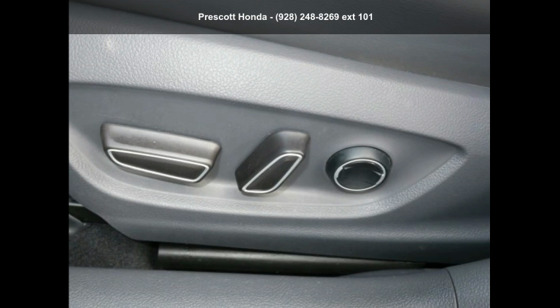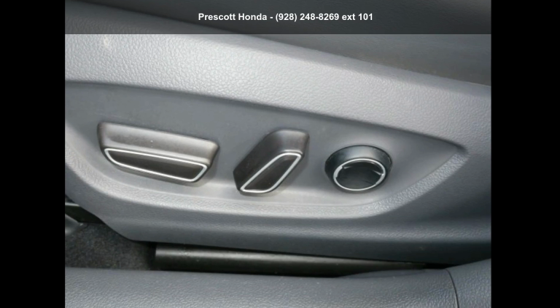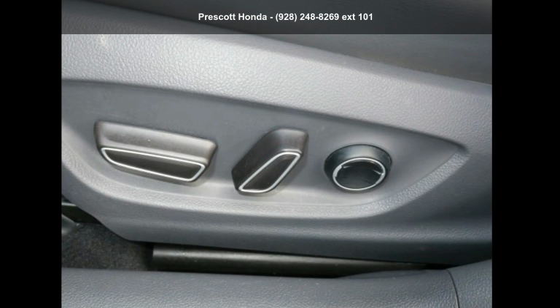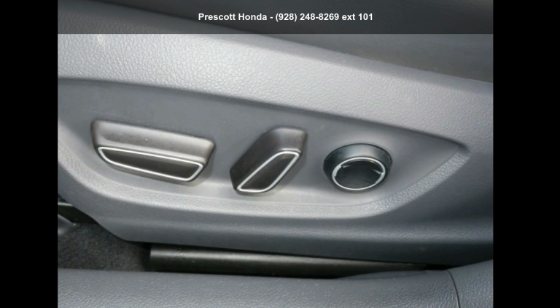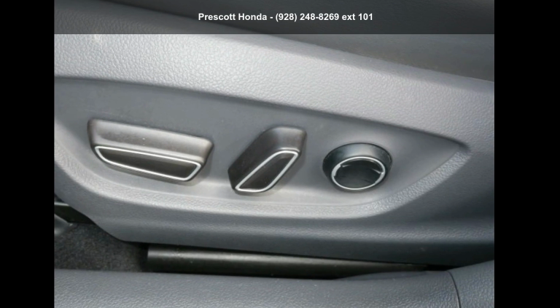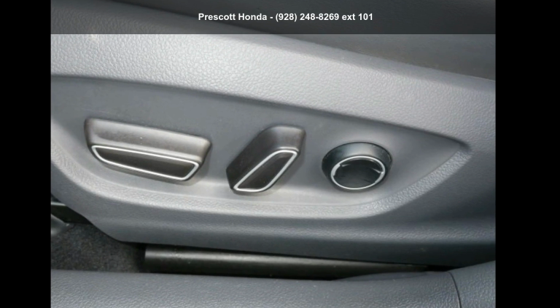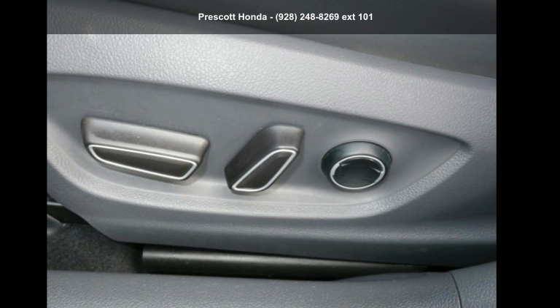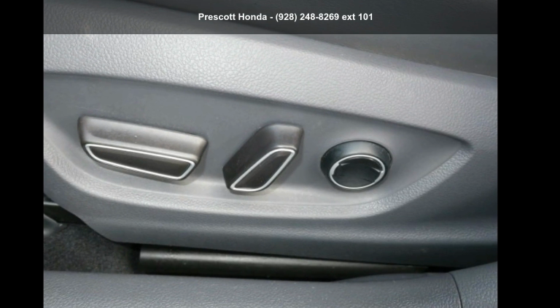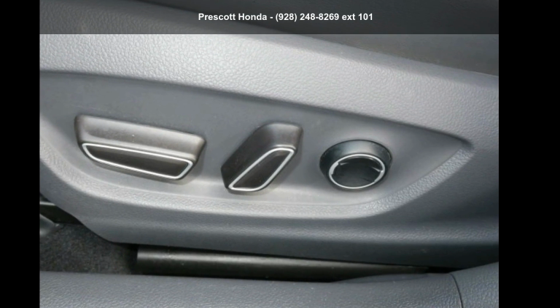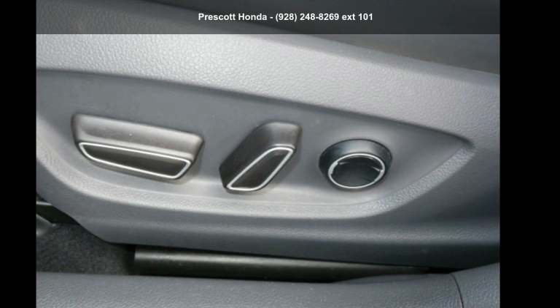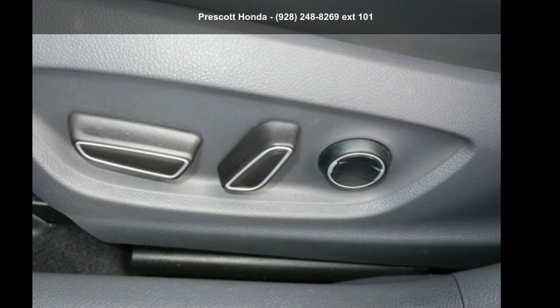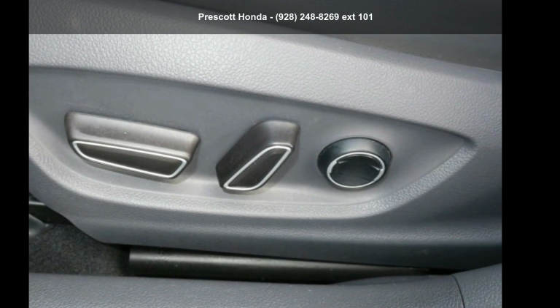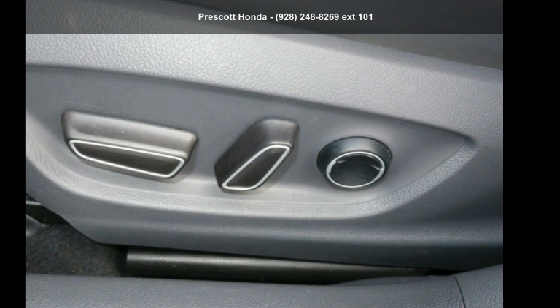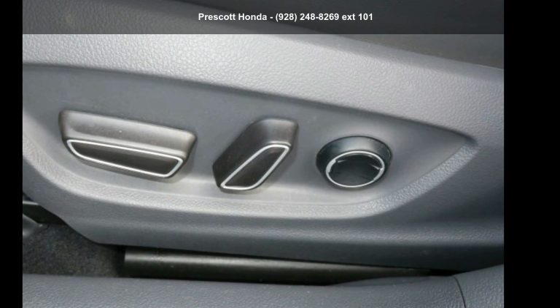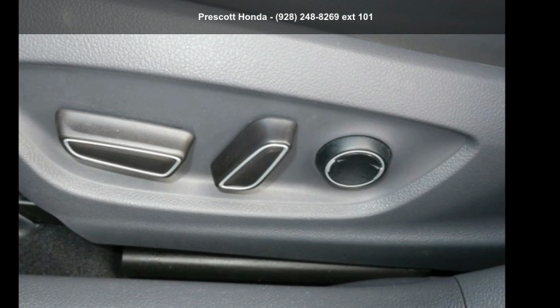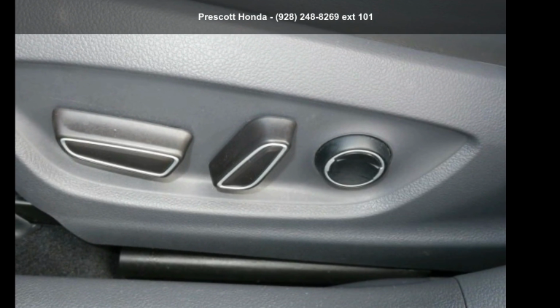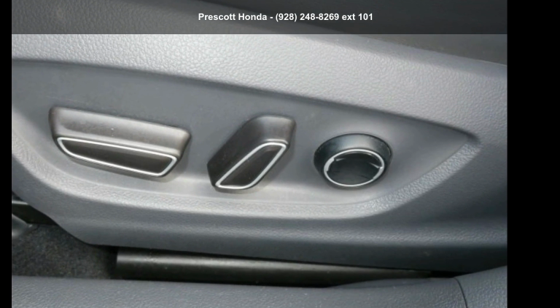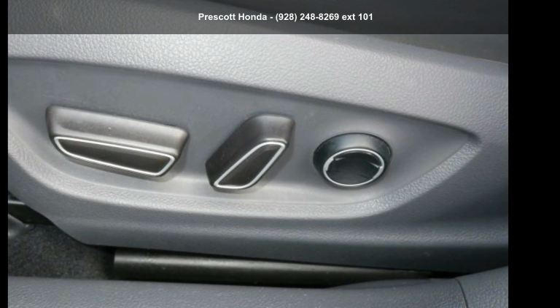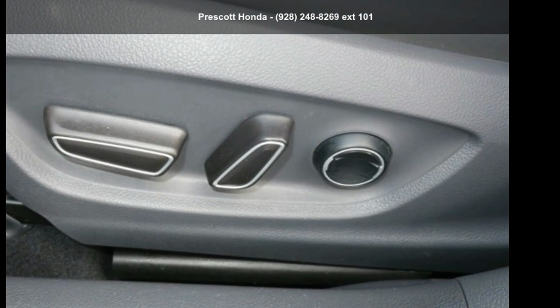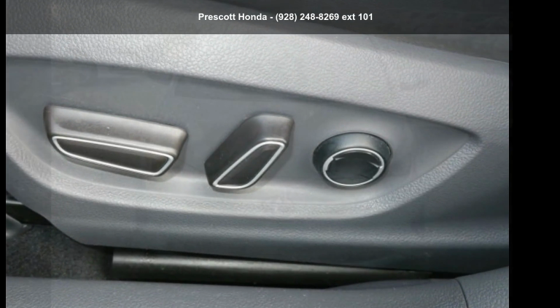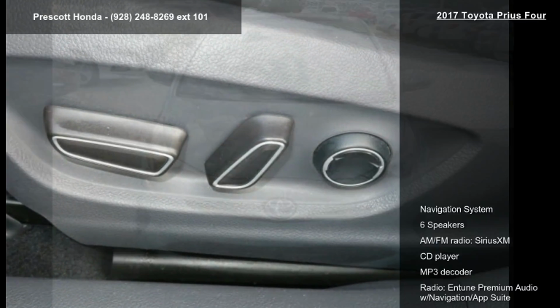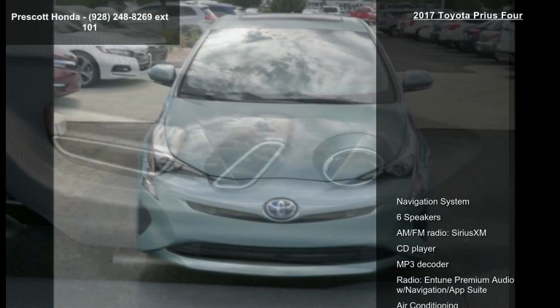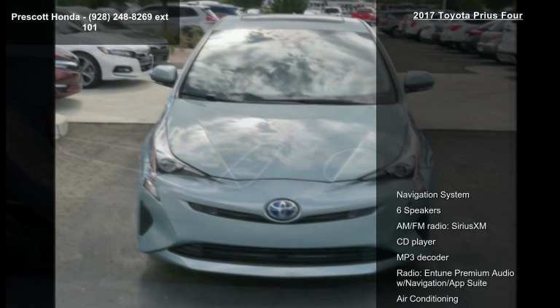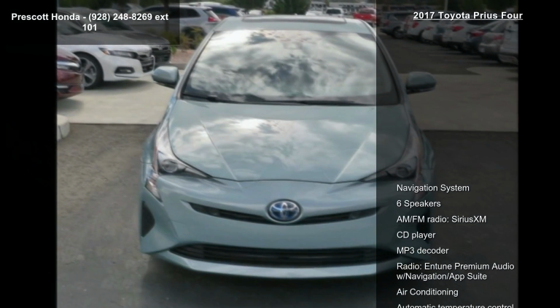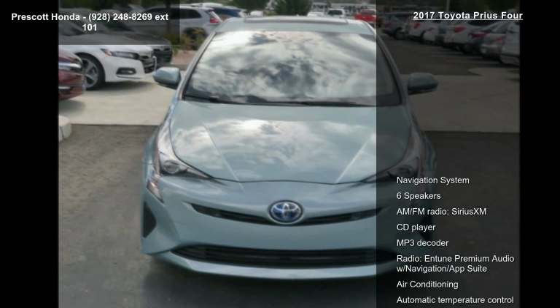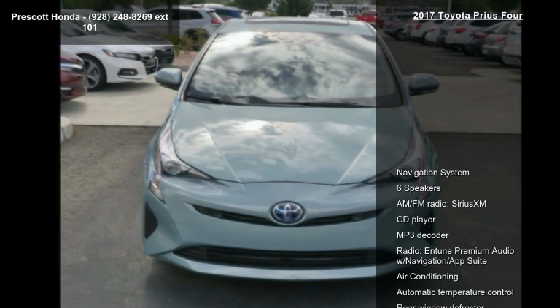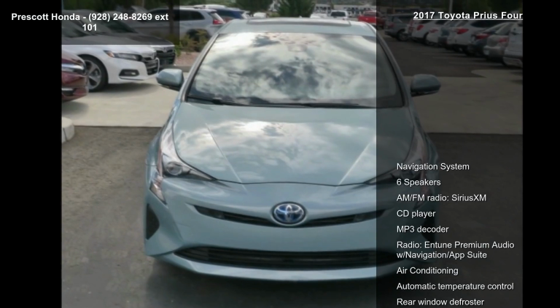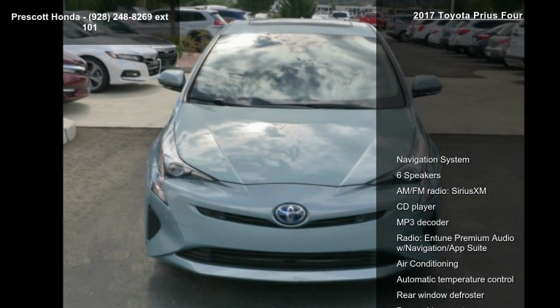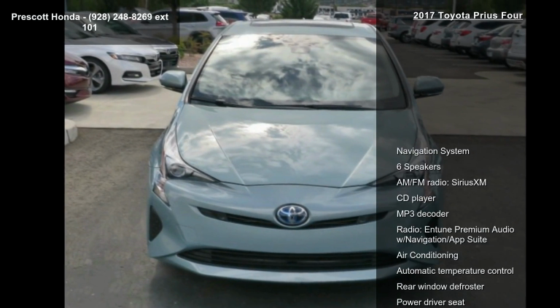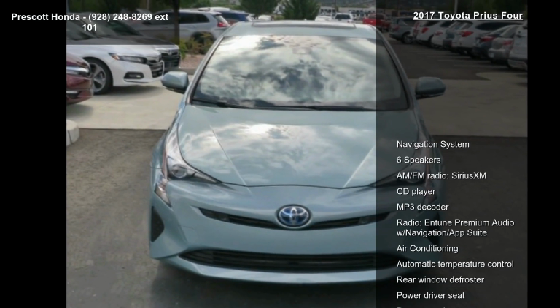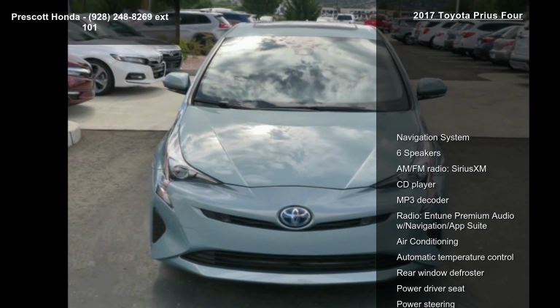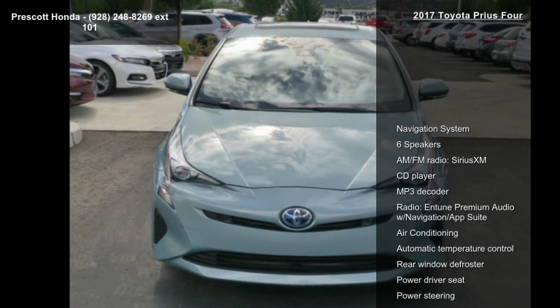Arrive in style with this Toyota 2017 Prius 4. This may be the set of wheels you've been looking for.